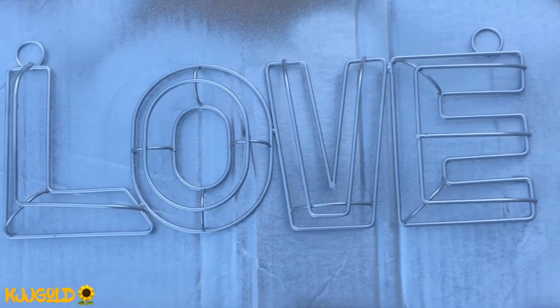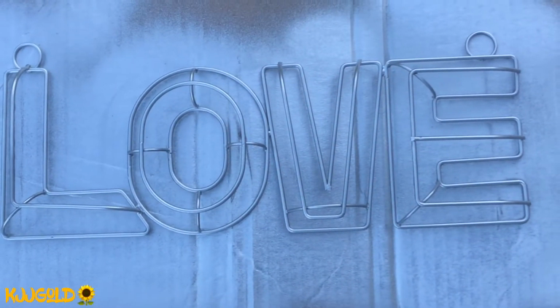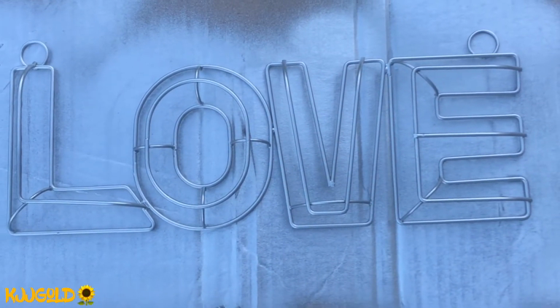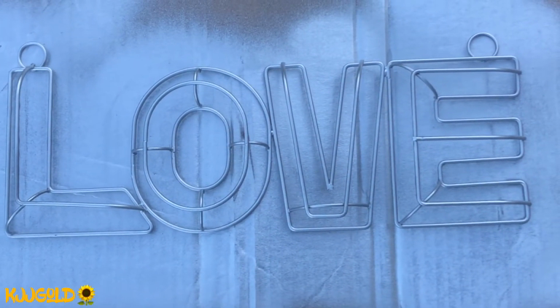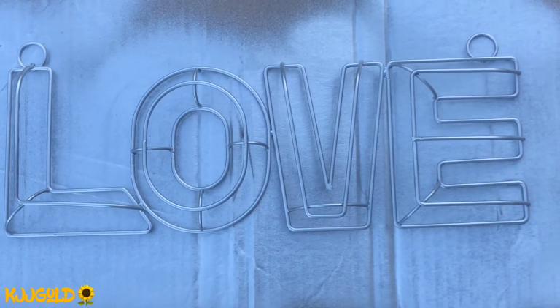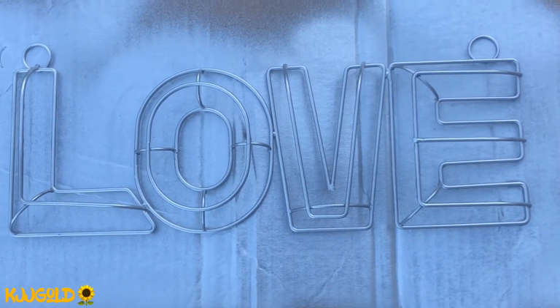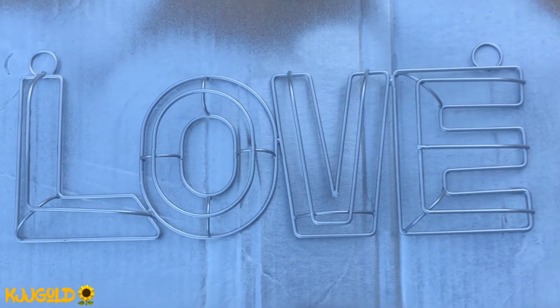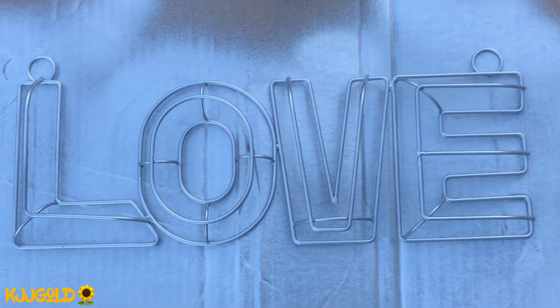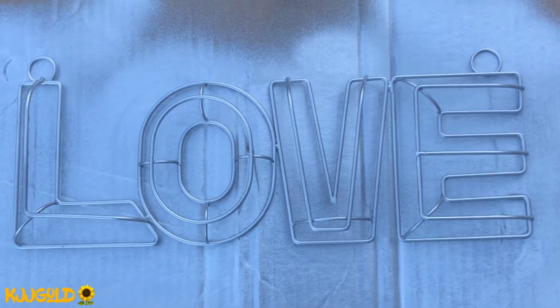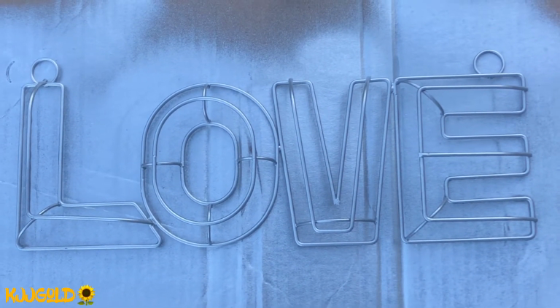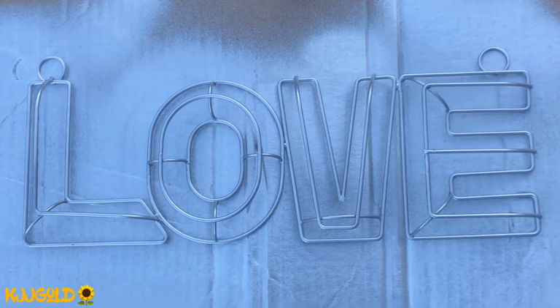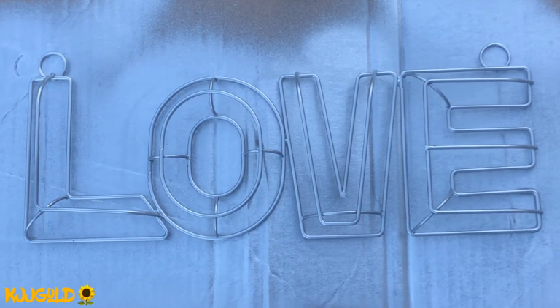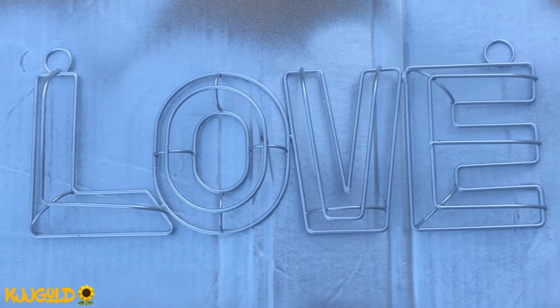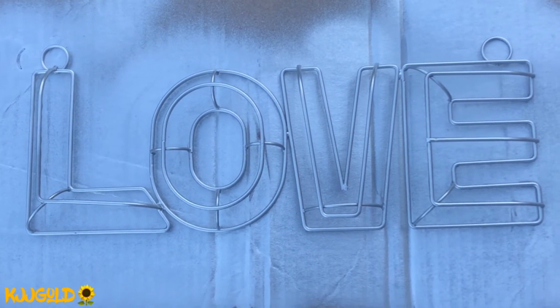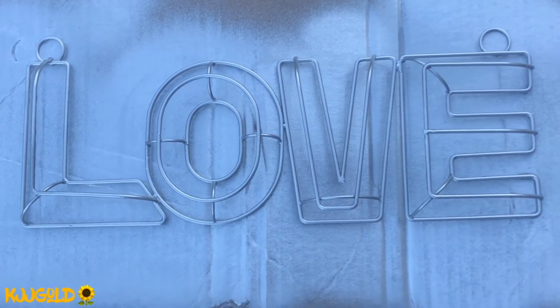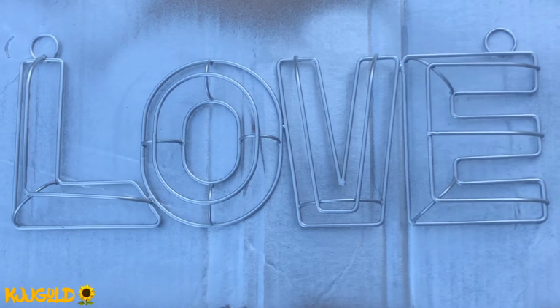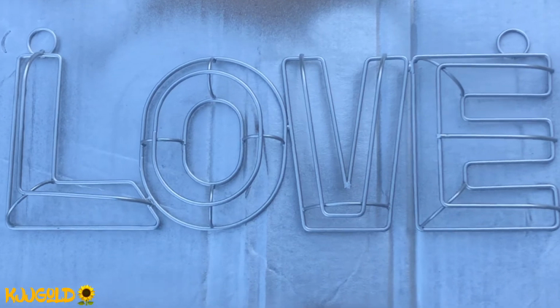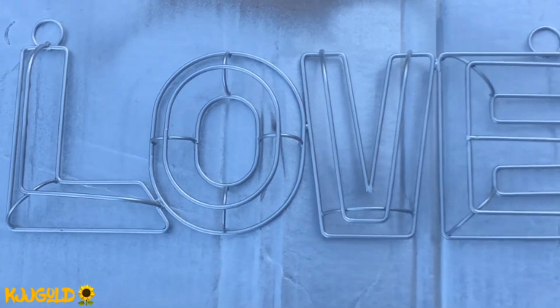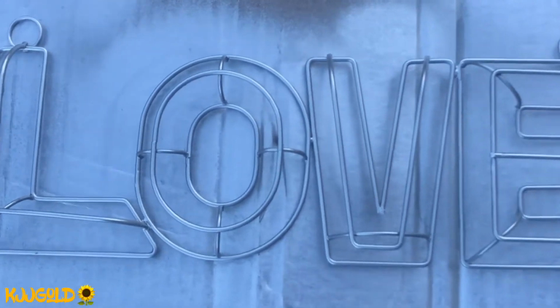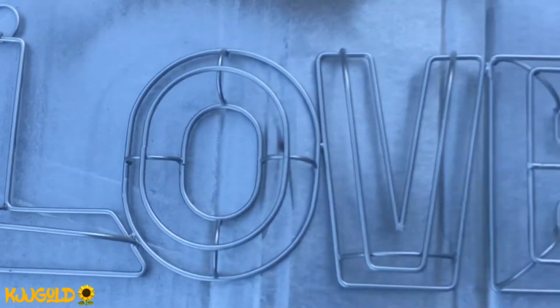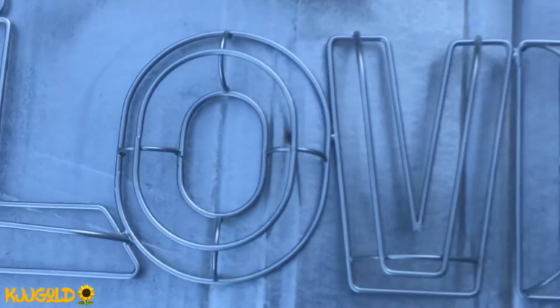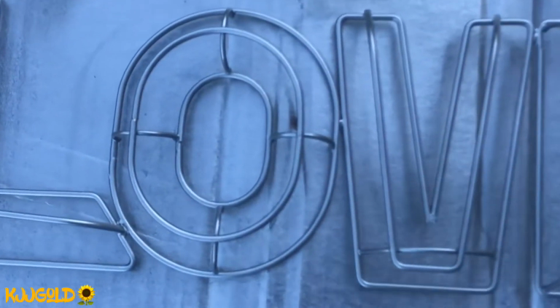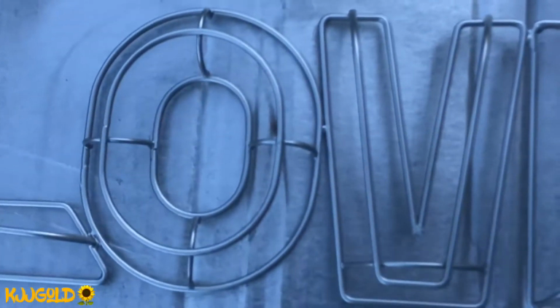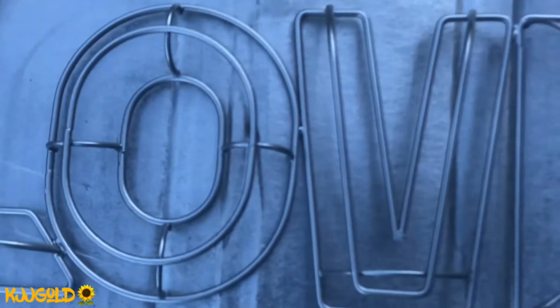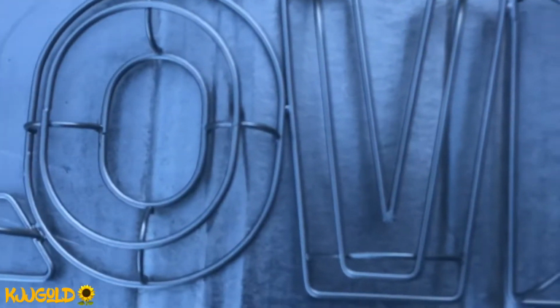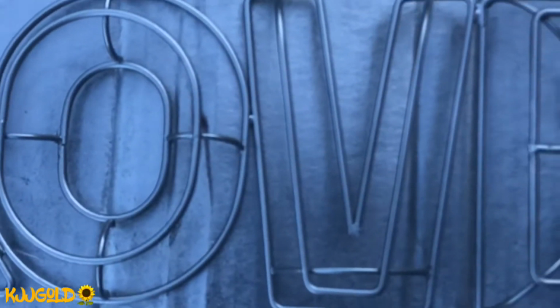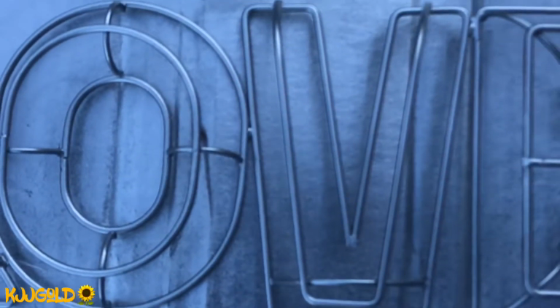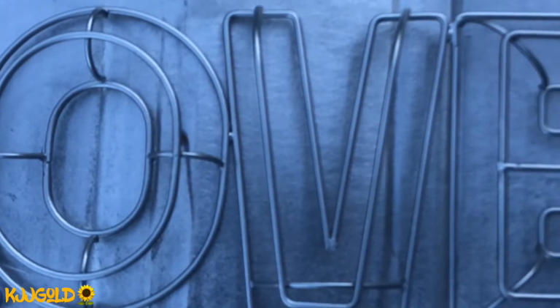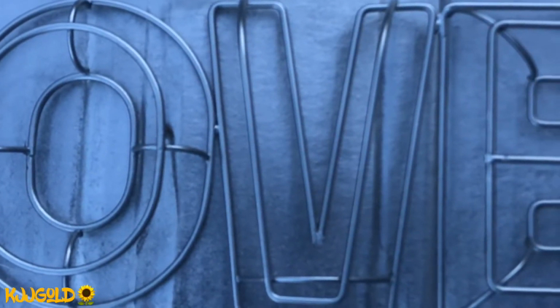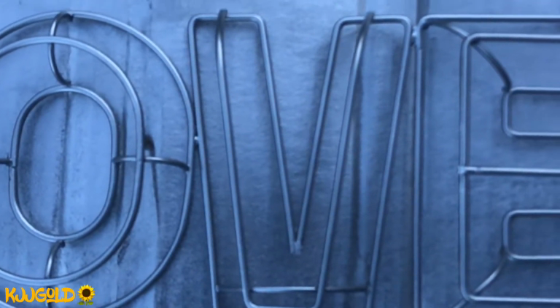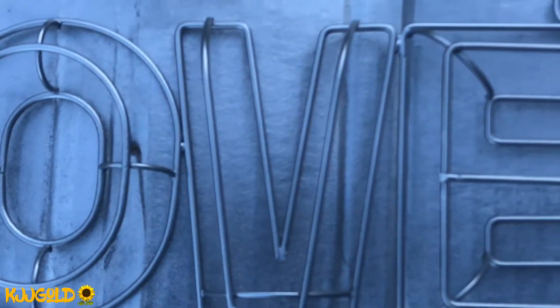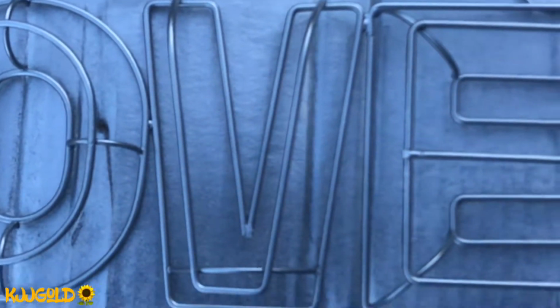I don't think the glitter made a difference. Let me go closer... yeah, you can't even see it.